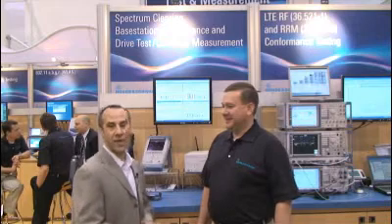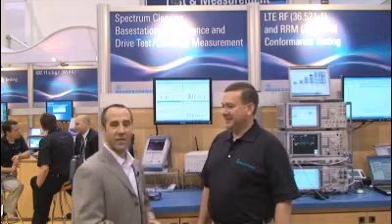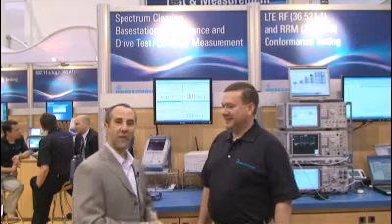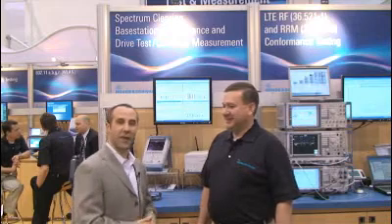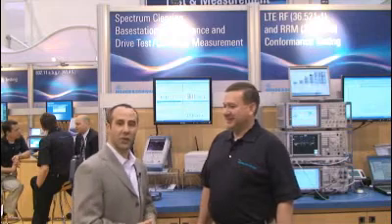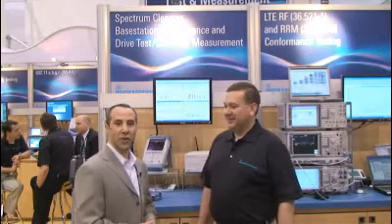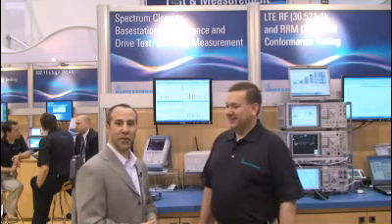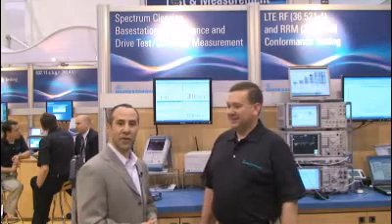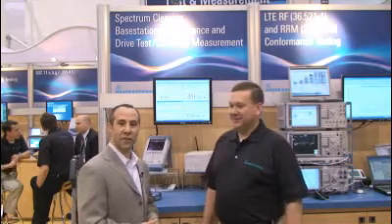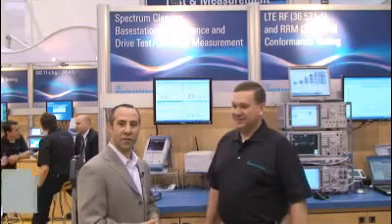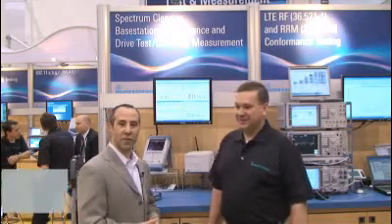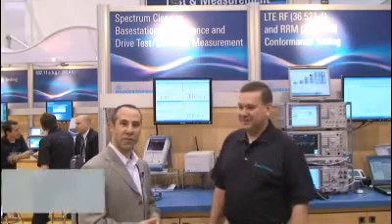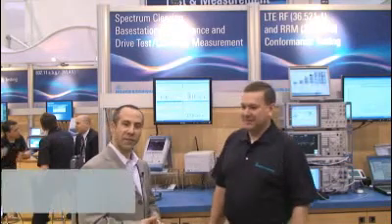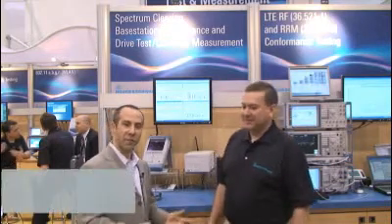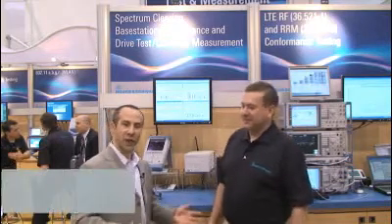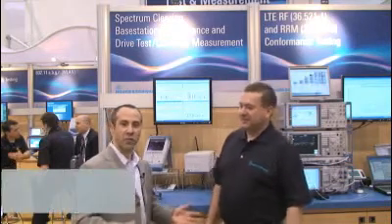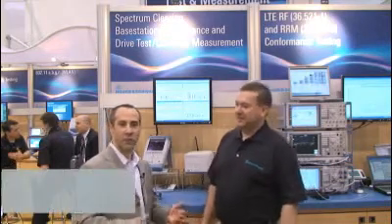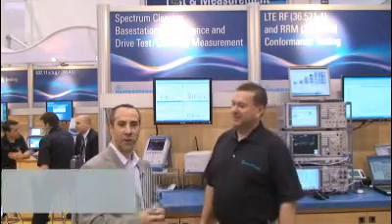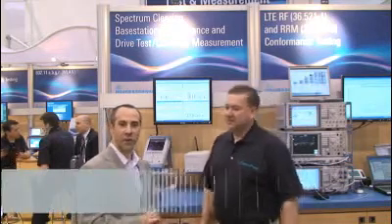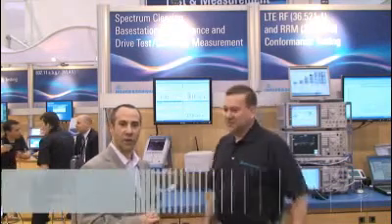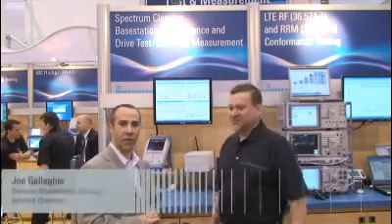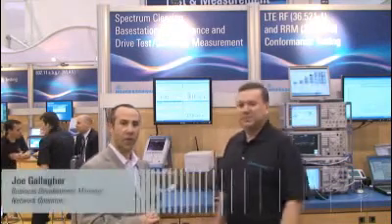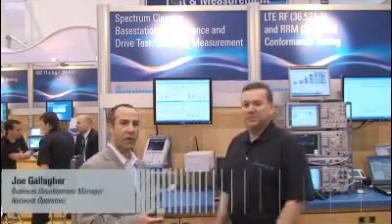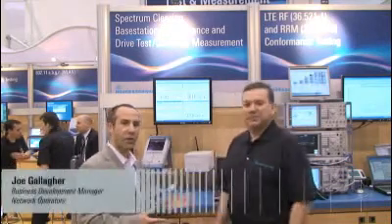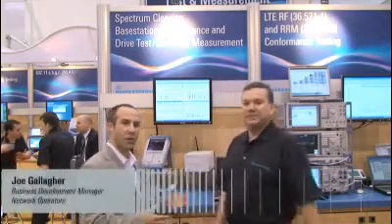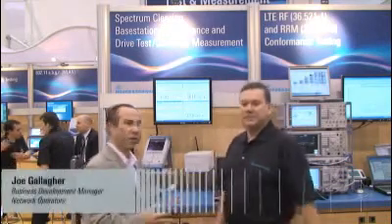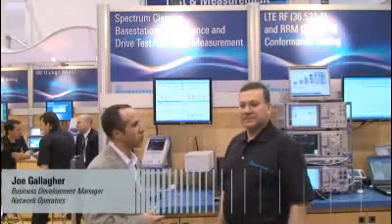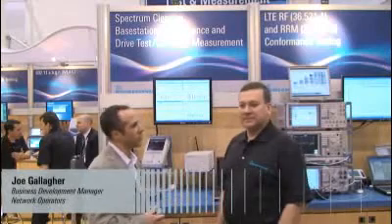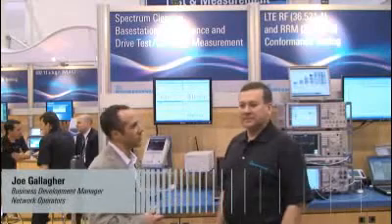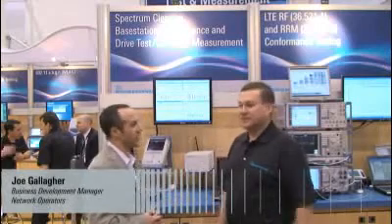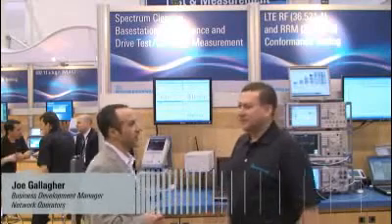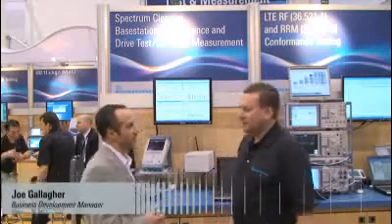This is Joe Gallagher, the Business Development Manager for Network Operators. Joe, what are you showing at CTIA?